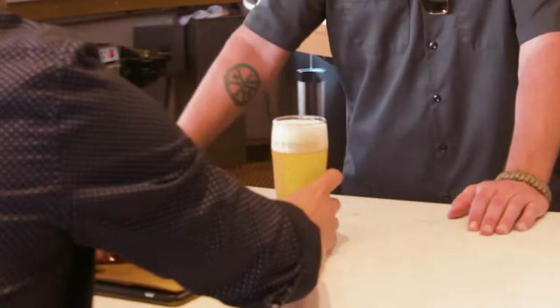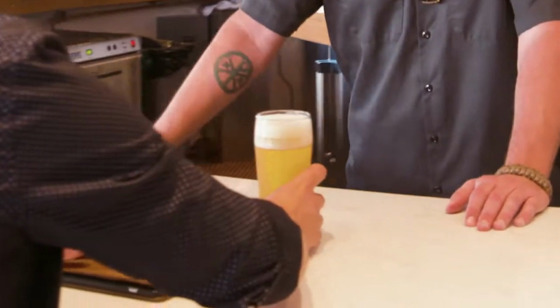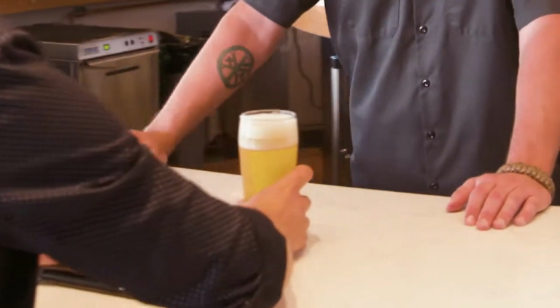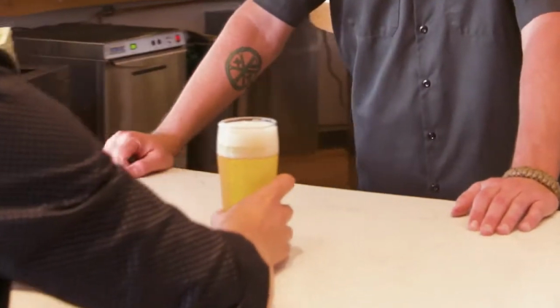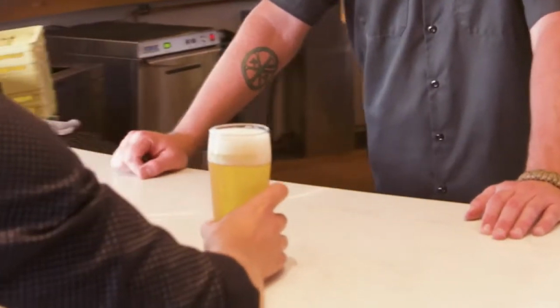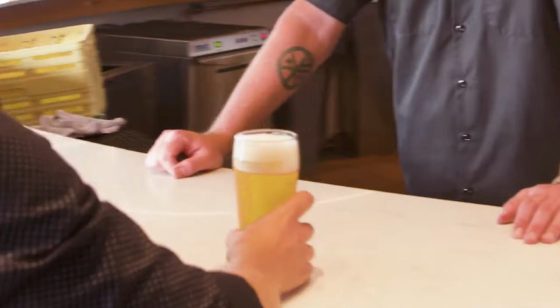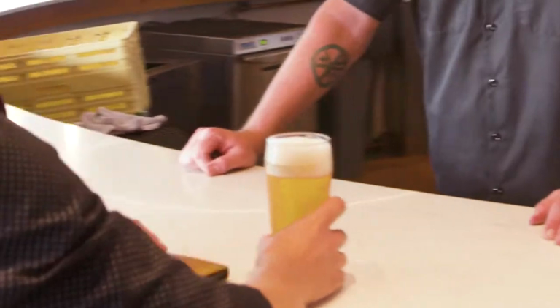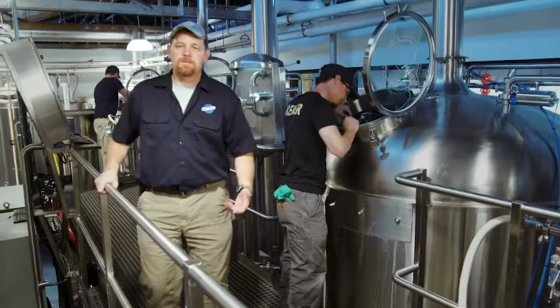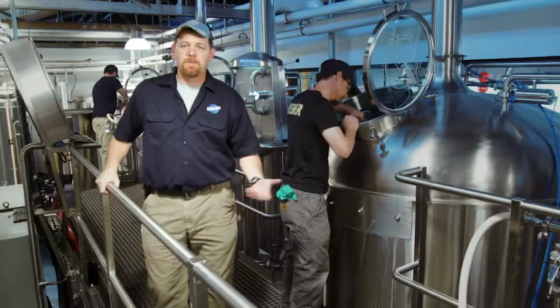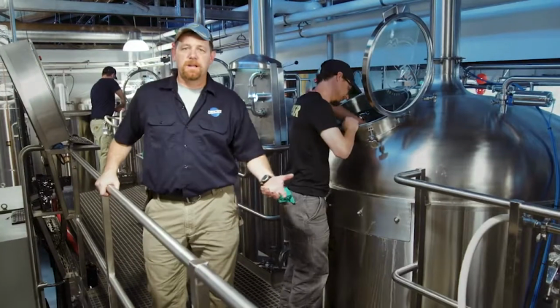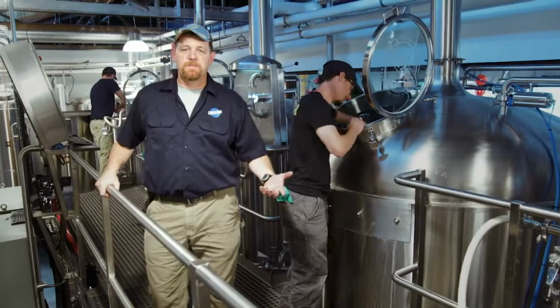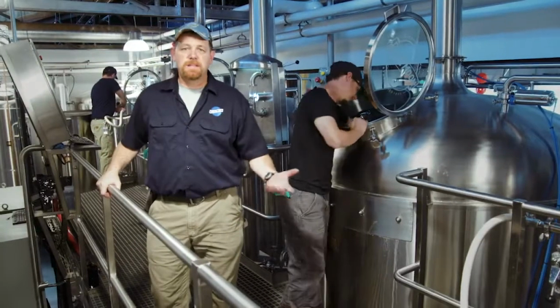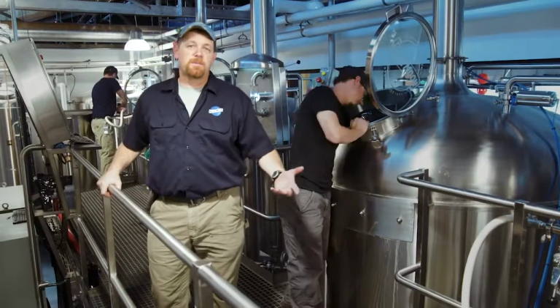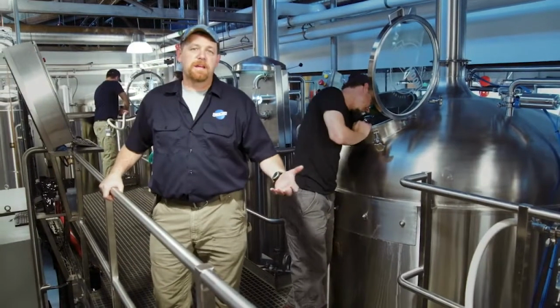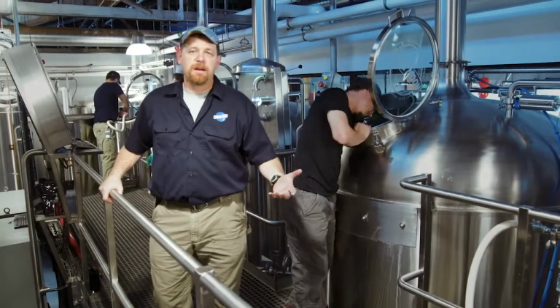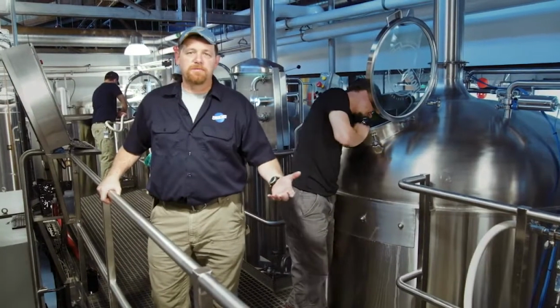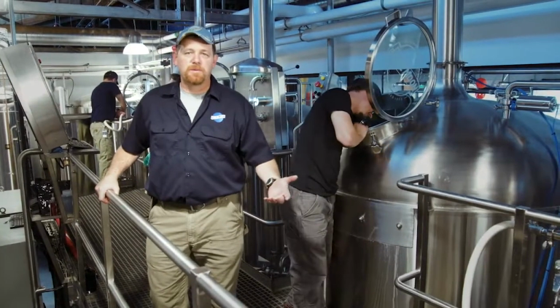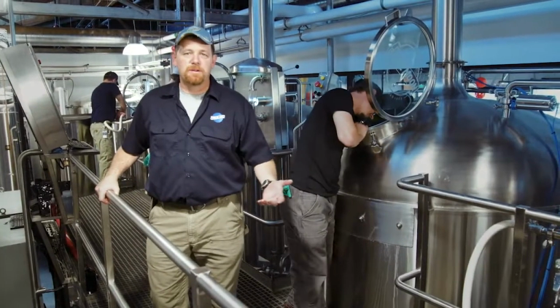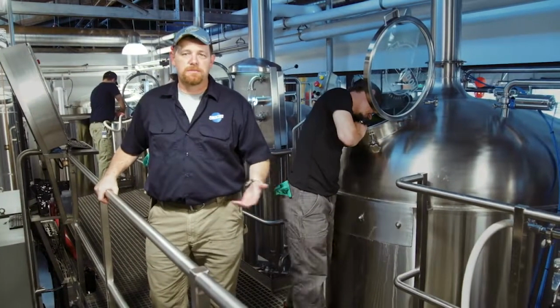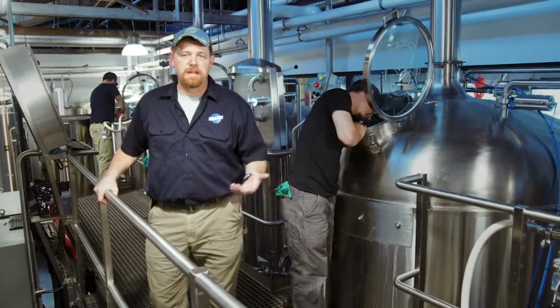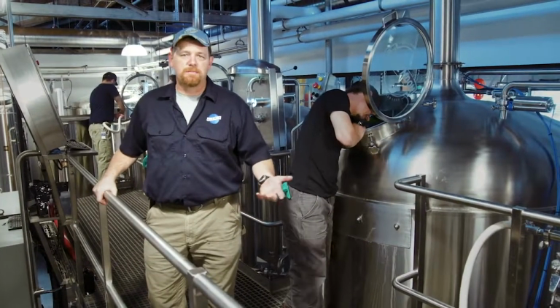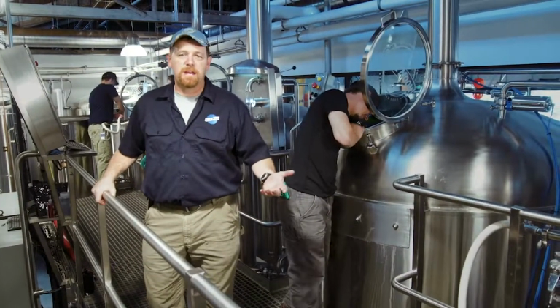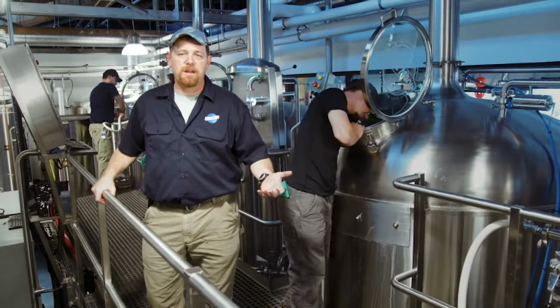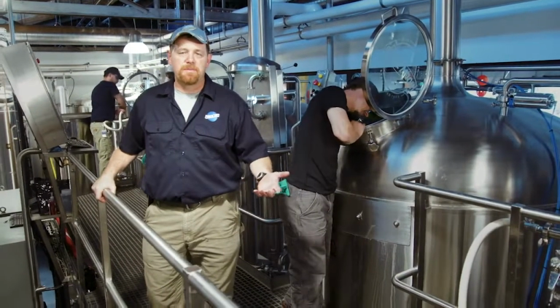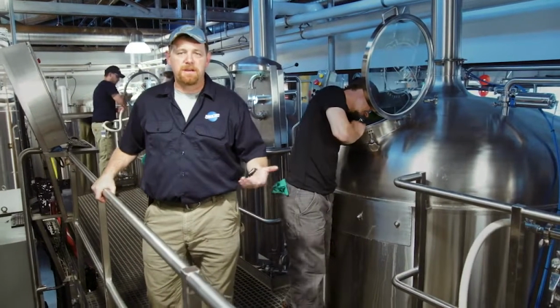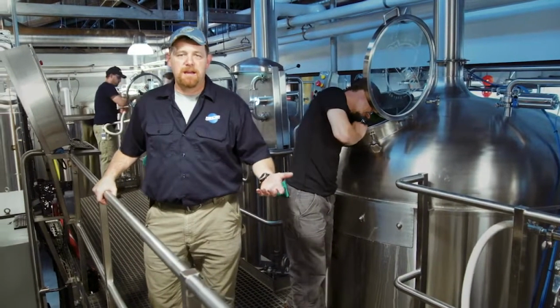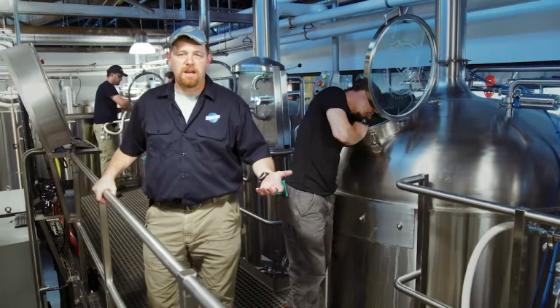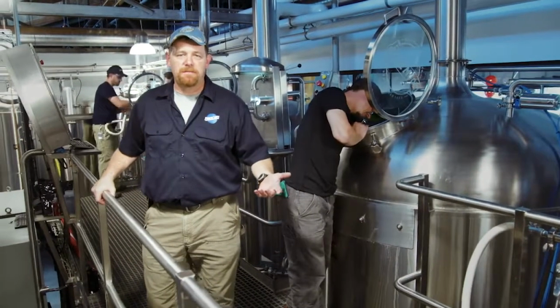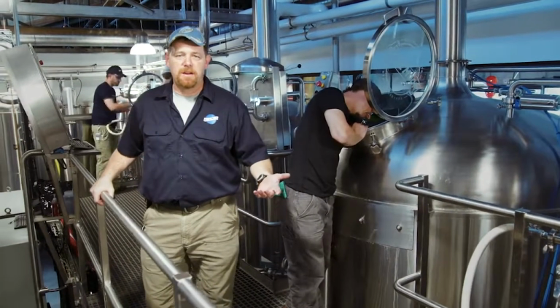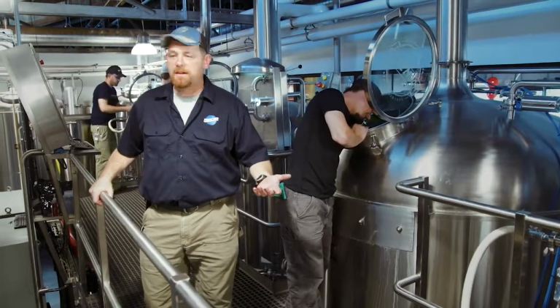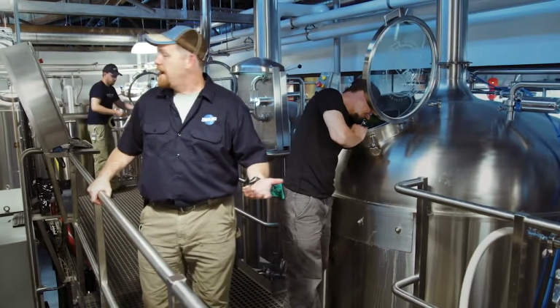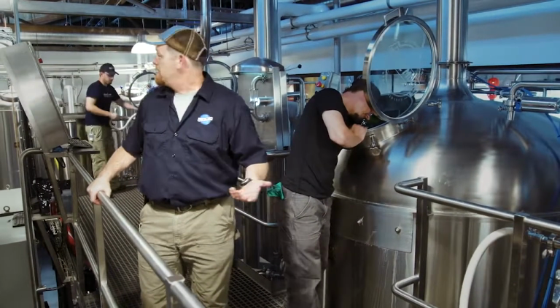We're here in the brew house where it's basically a playground for brewers. We get to make great beer and have a lot of fun, right guys?